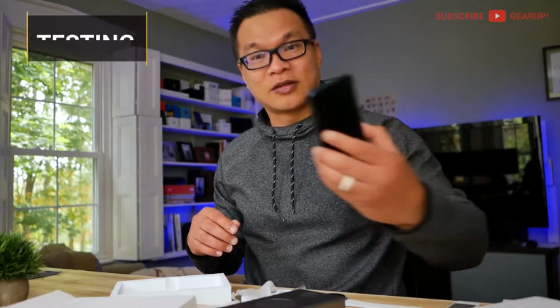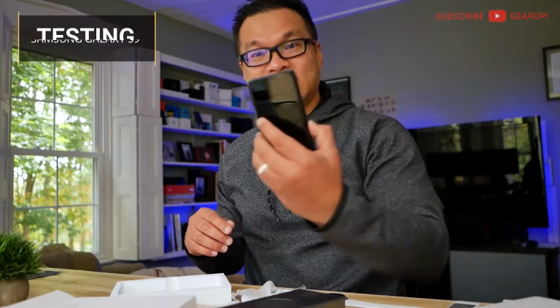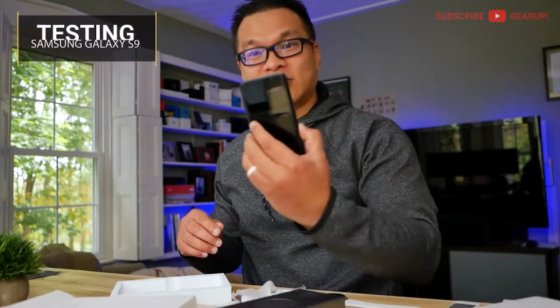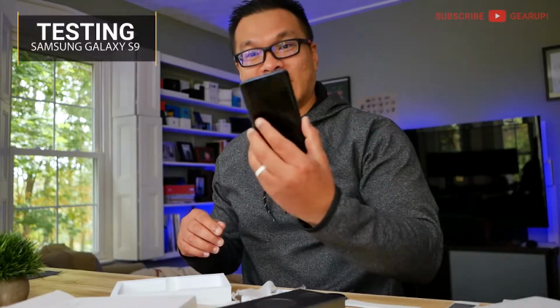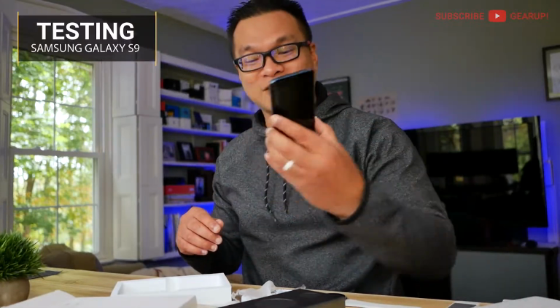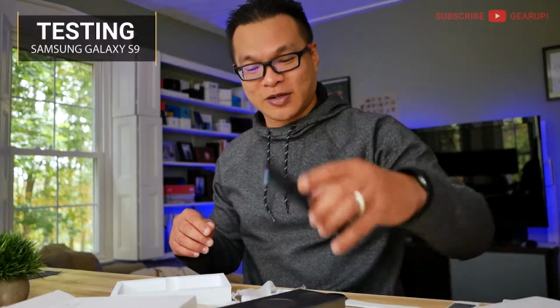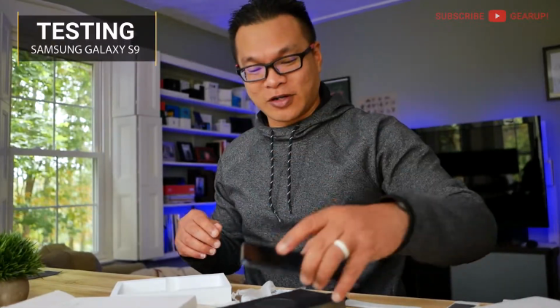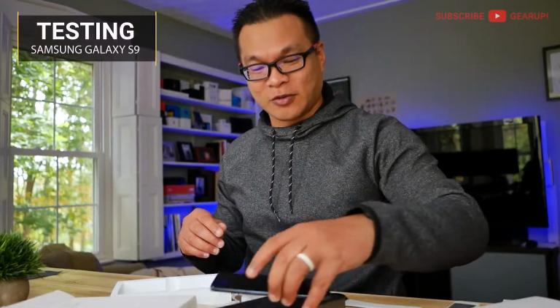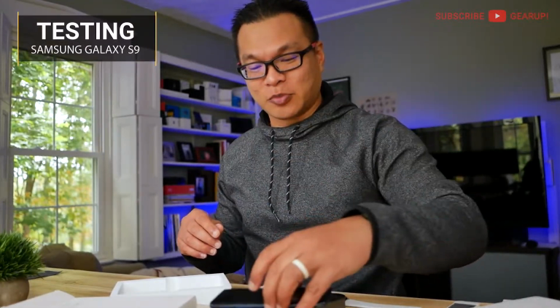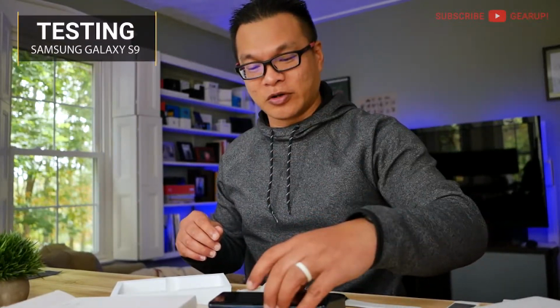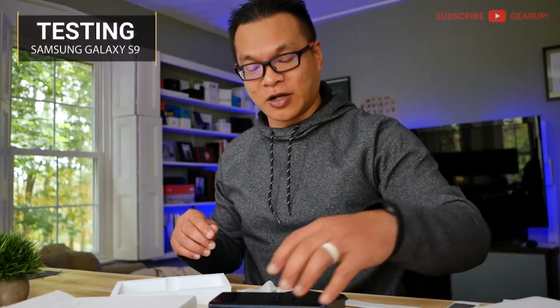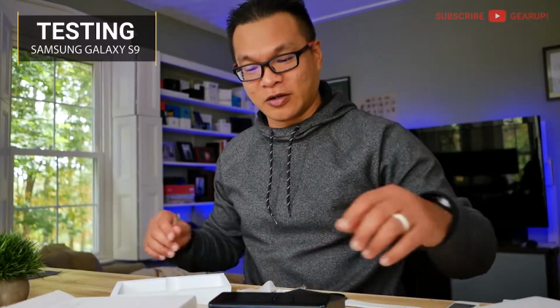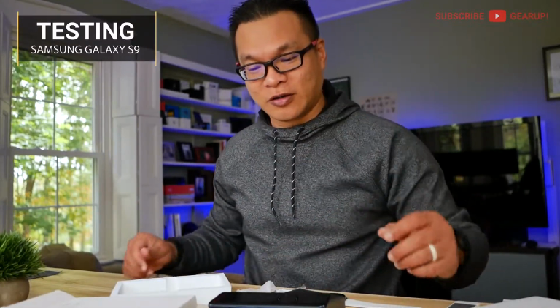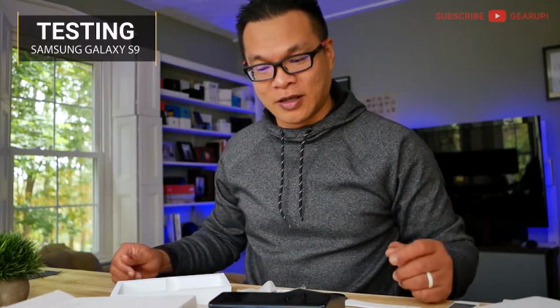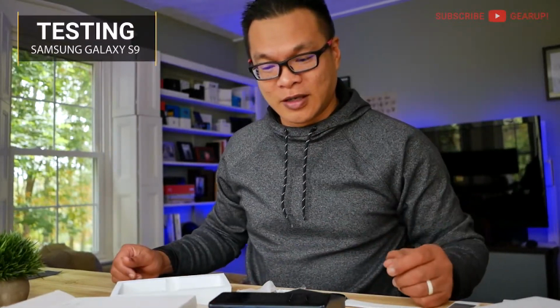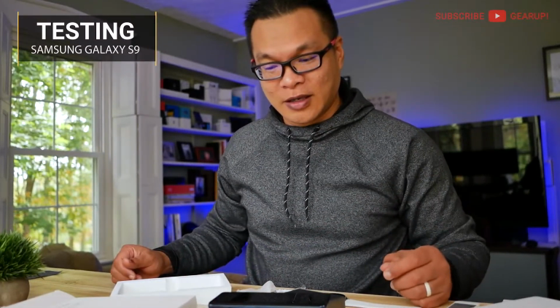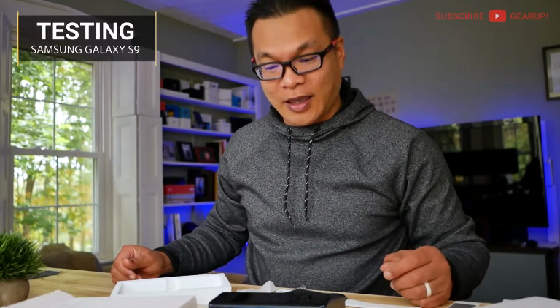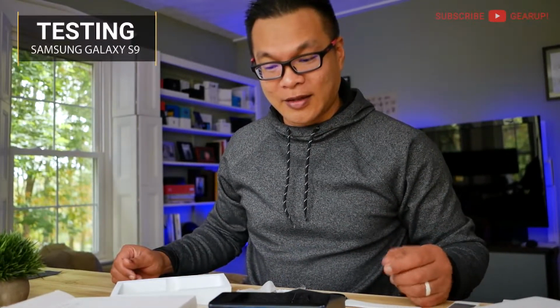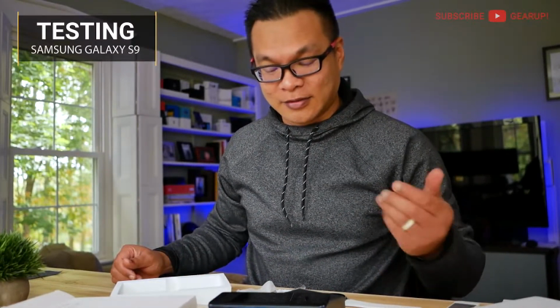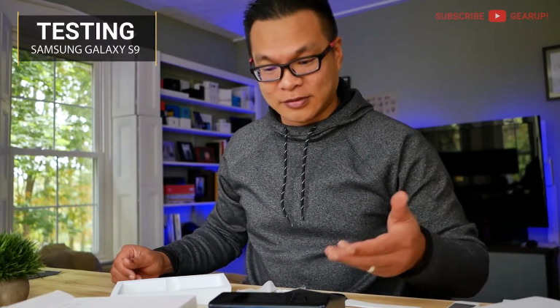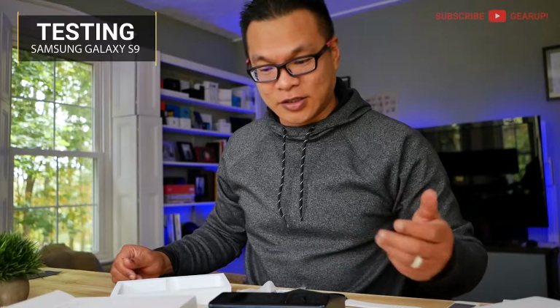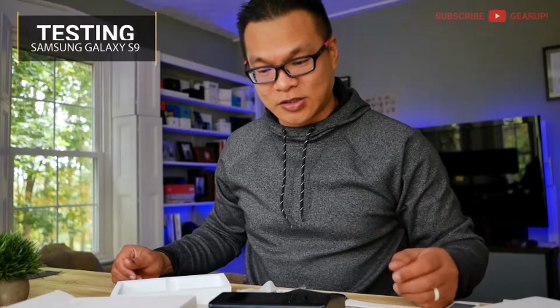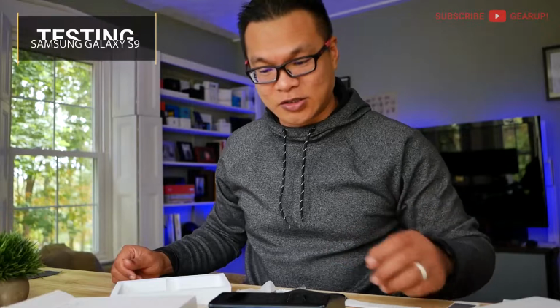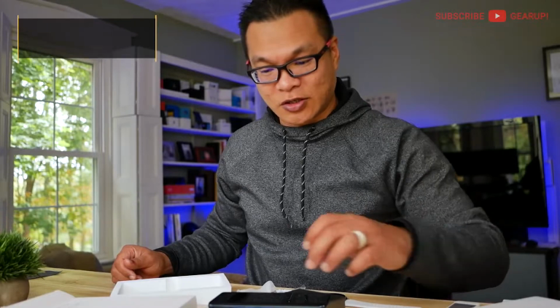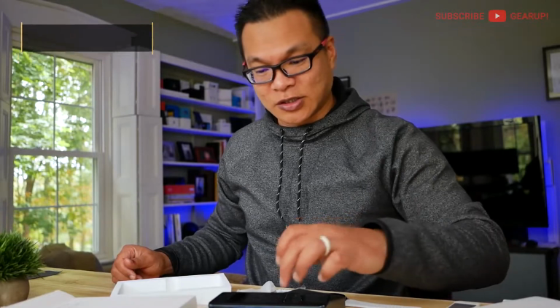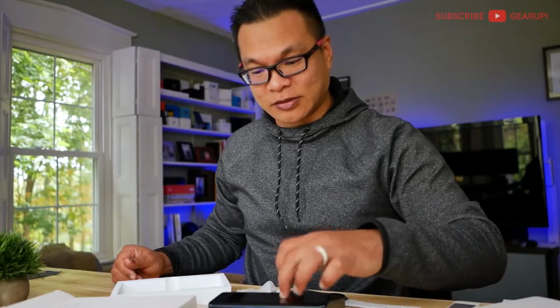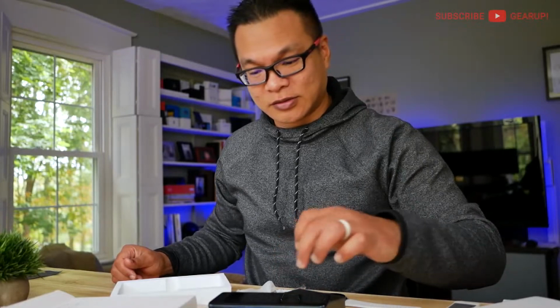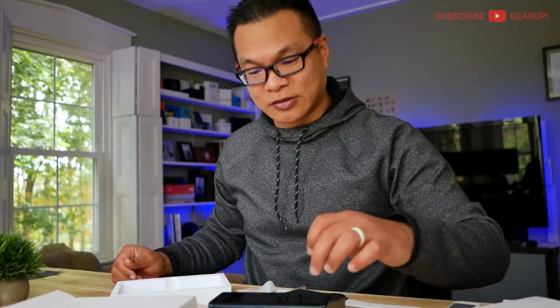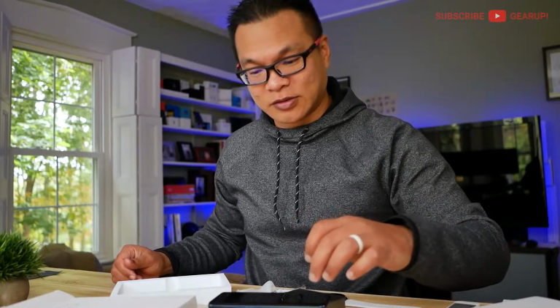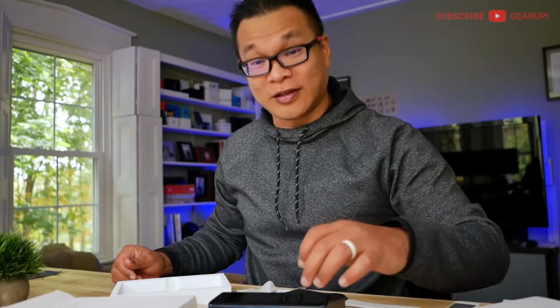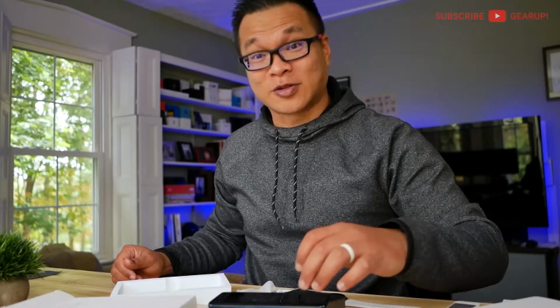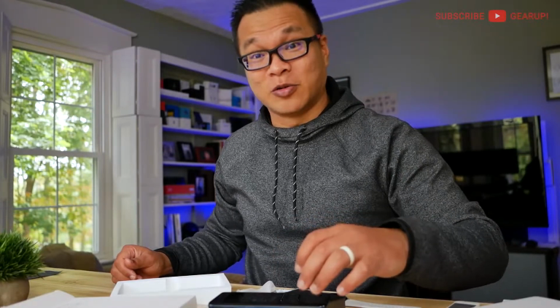The other thing I want to test — this is my dad's S9 right here. I'm going to put it on the wireless pad. And it's charging! That's cool.